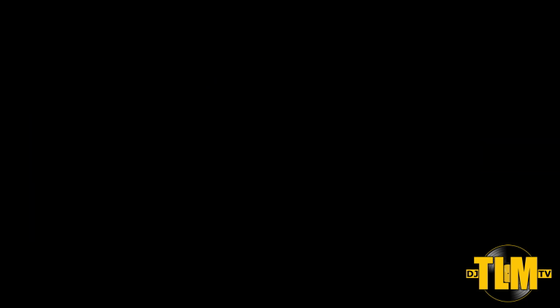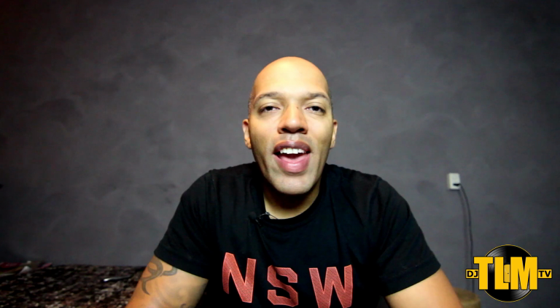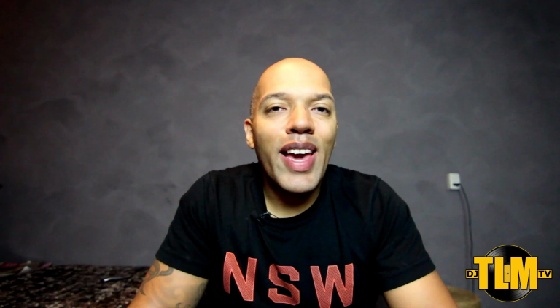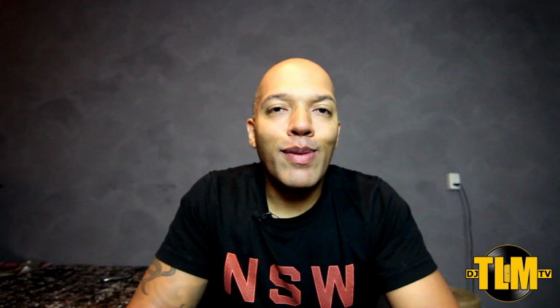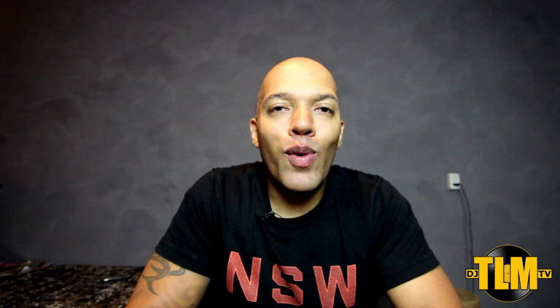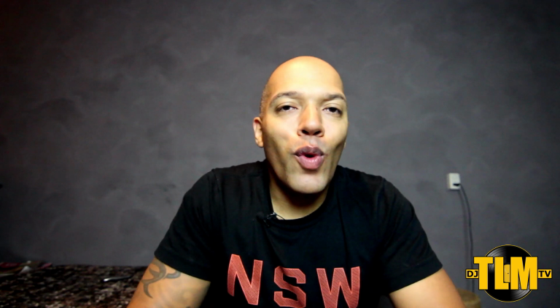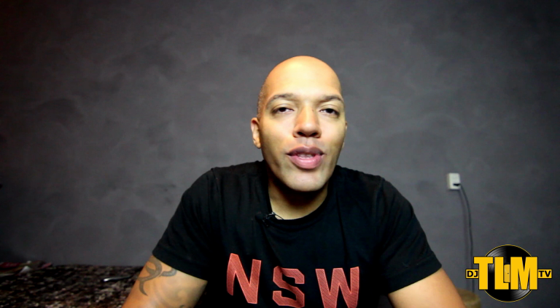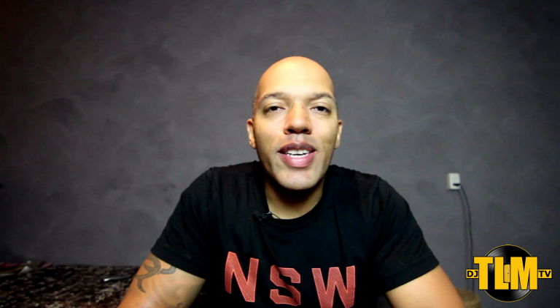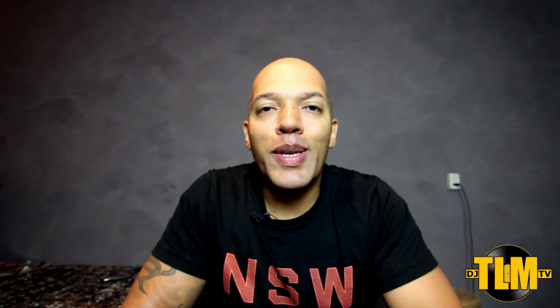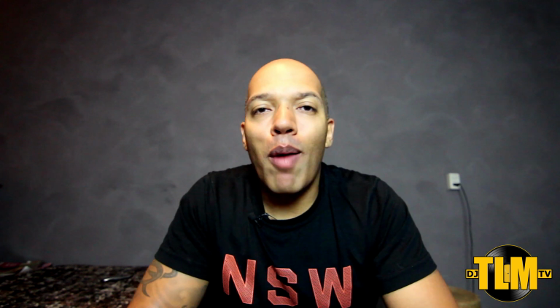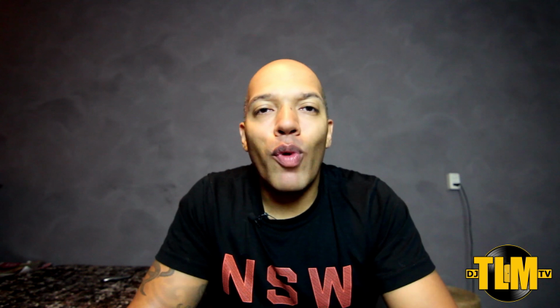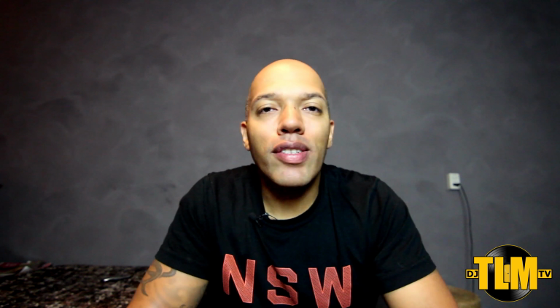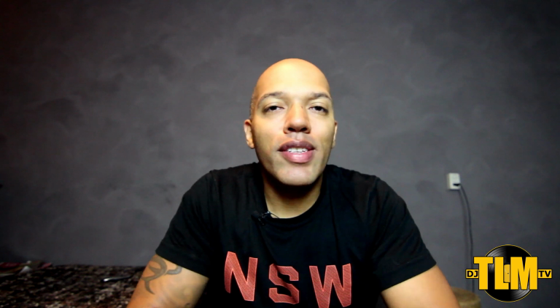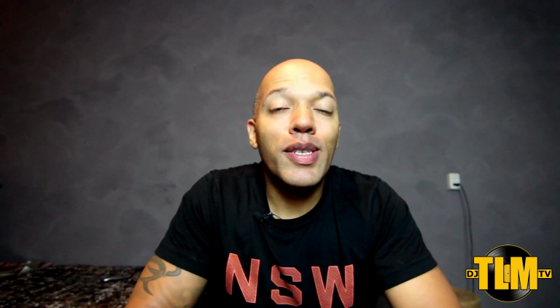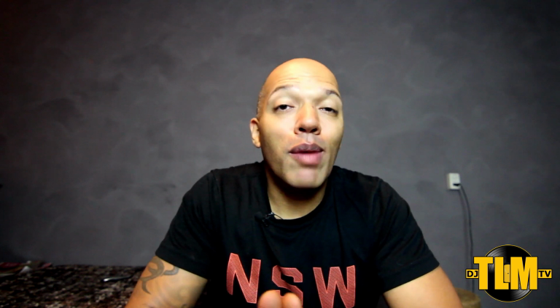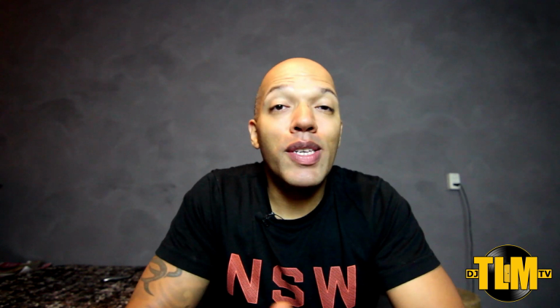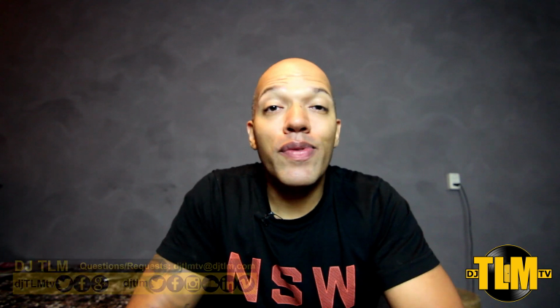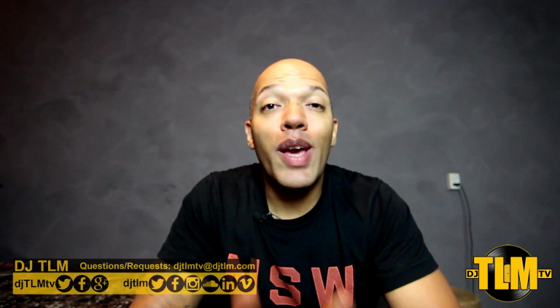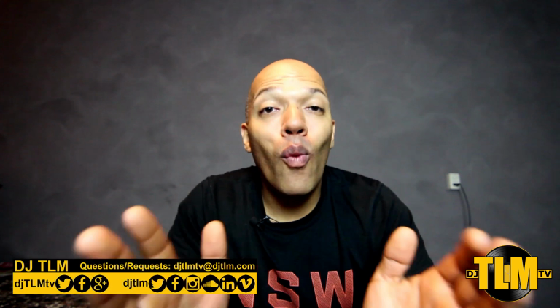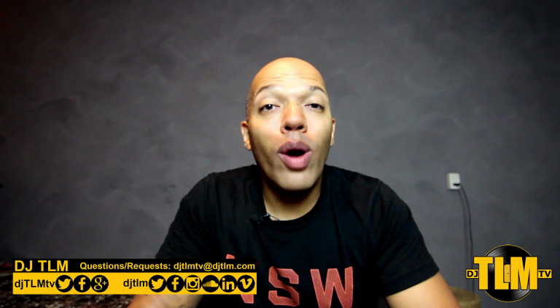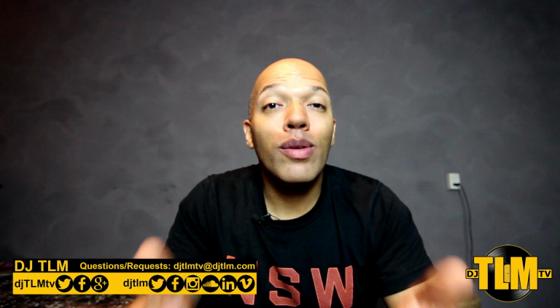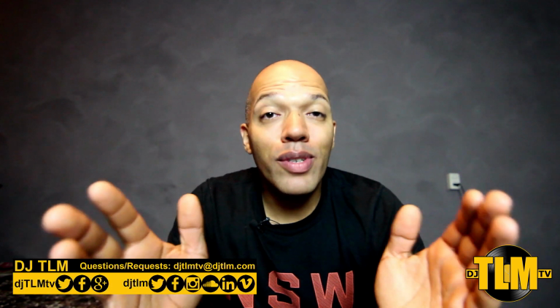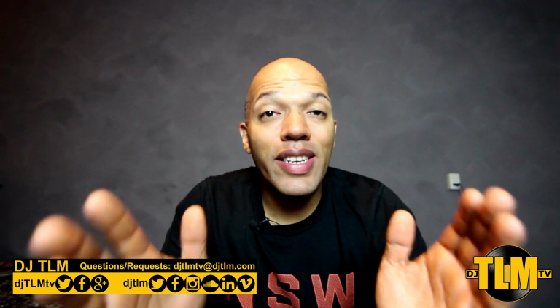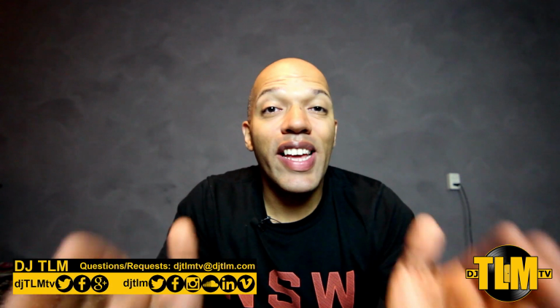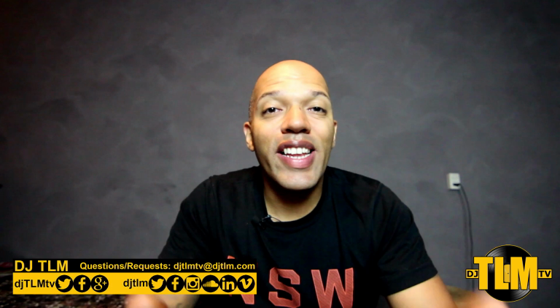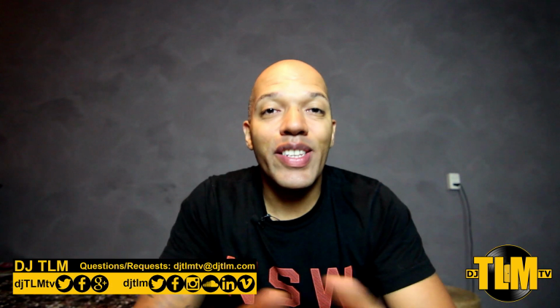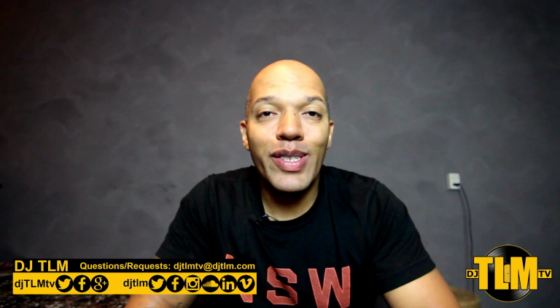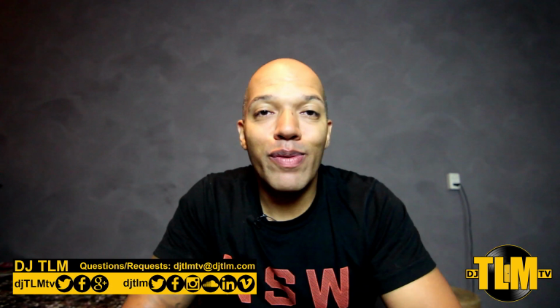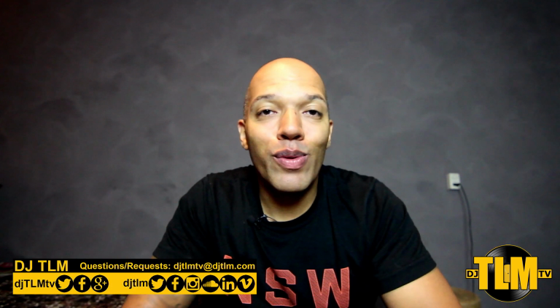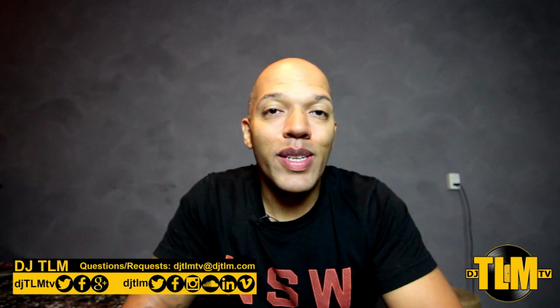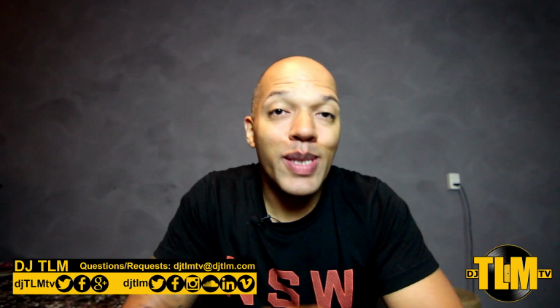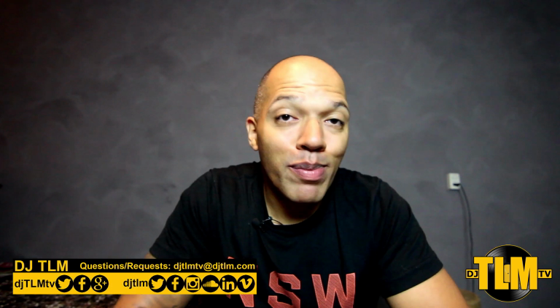Hey guys, what's going on? It's DJ TLM, you're watching DJ TLM TV and welcome to this late night edition of Tuesday Tips.